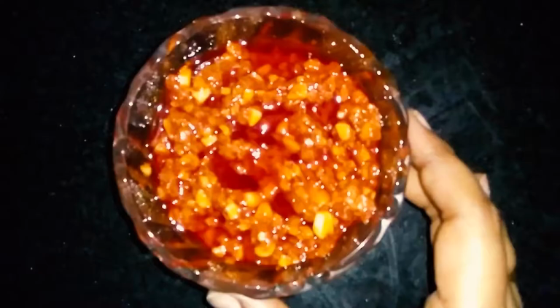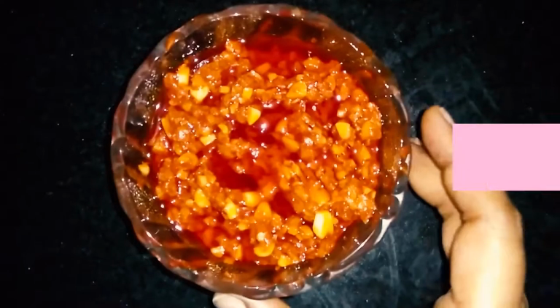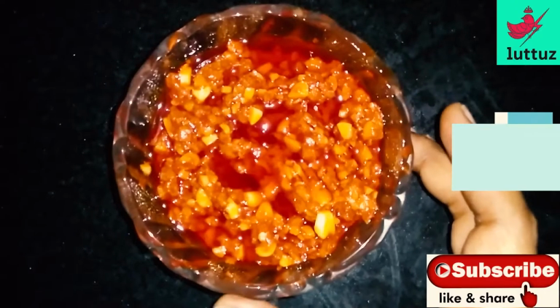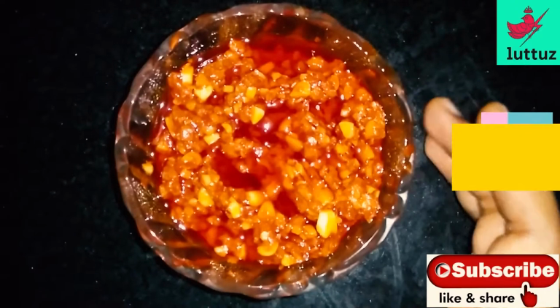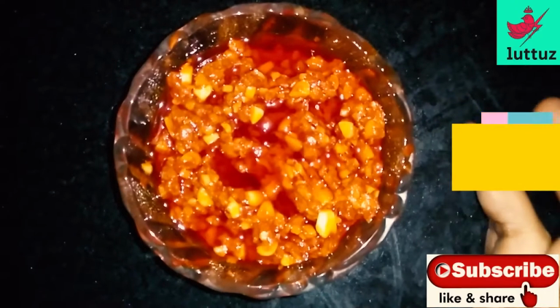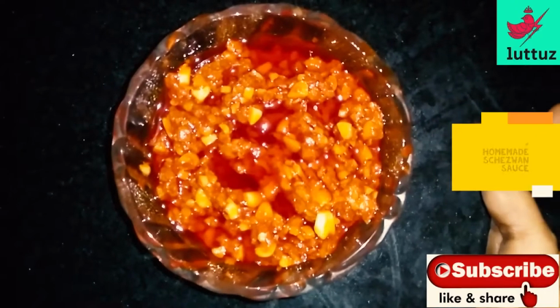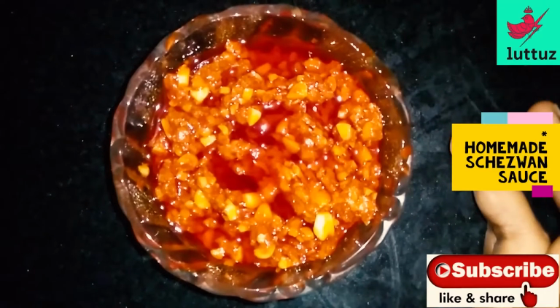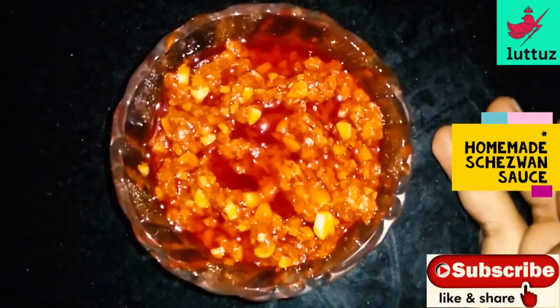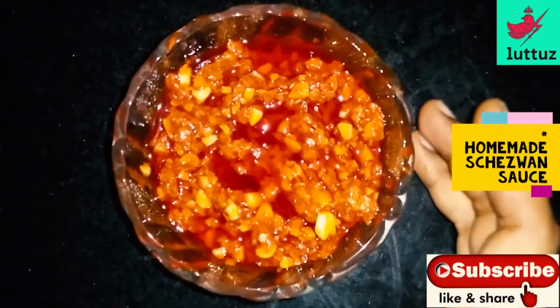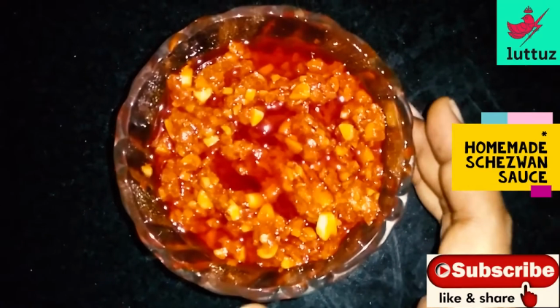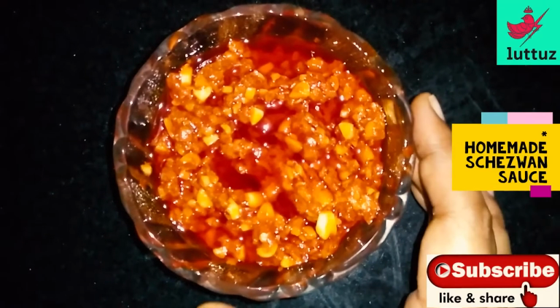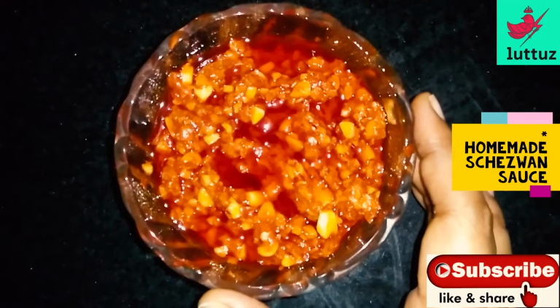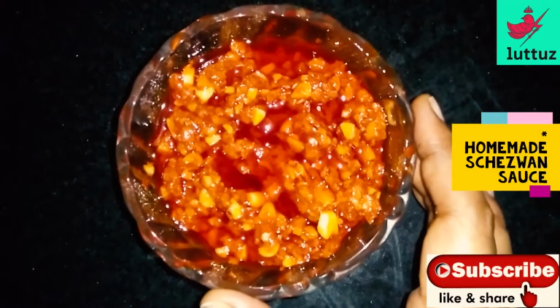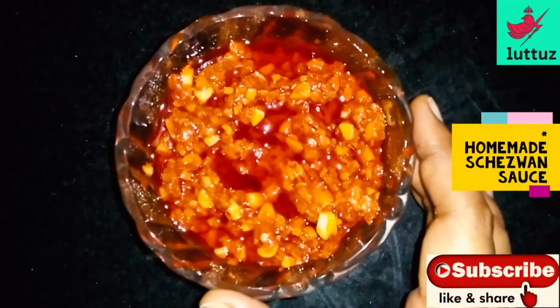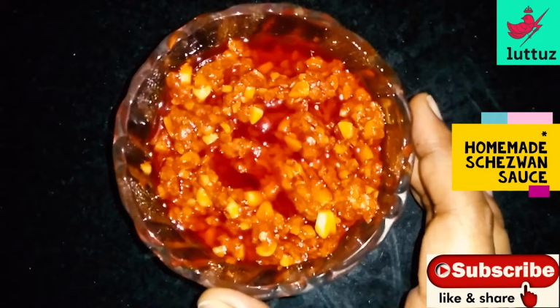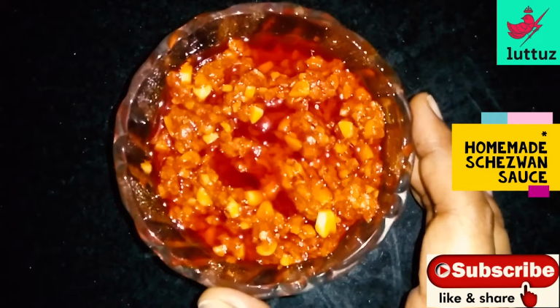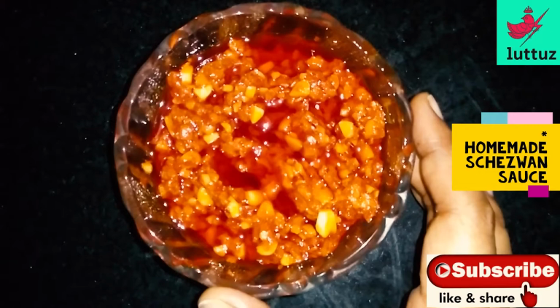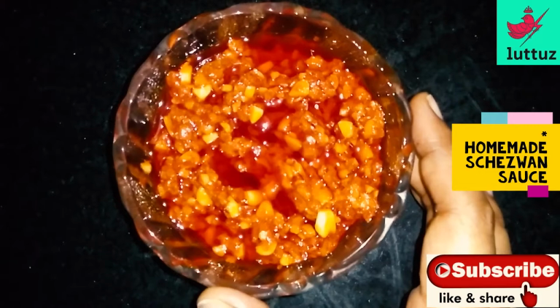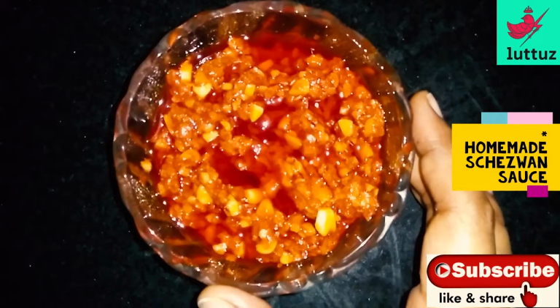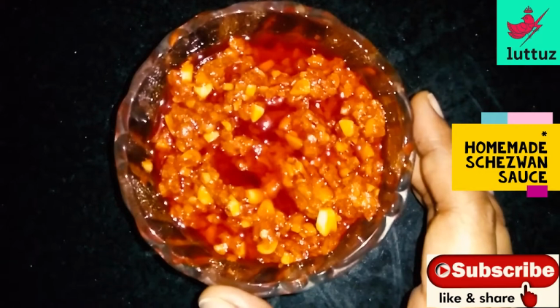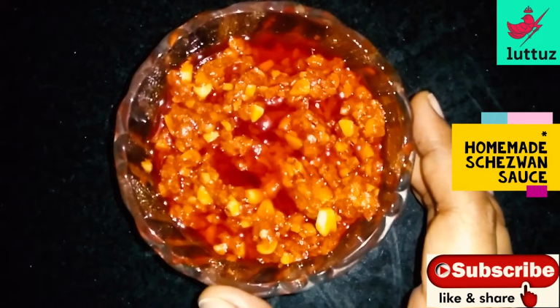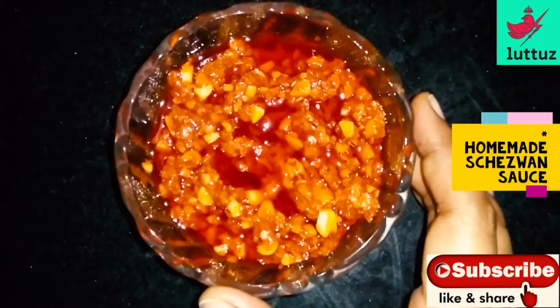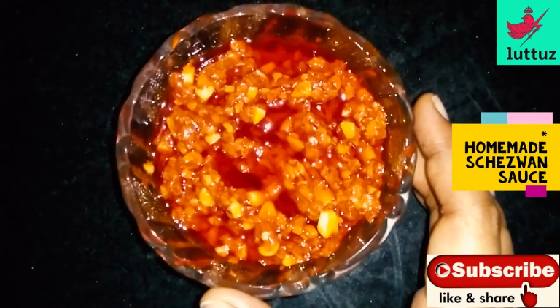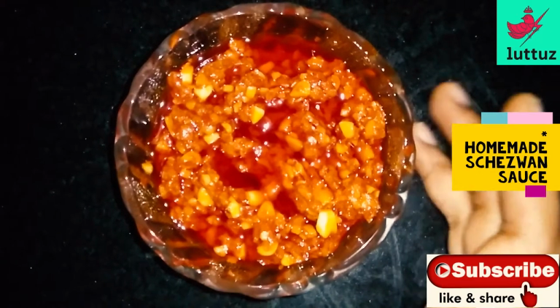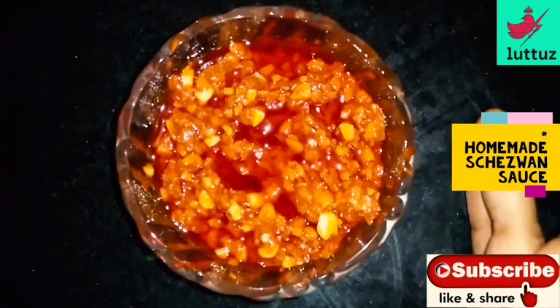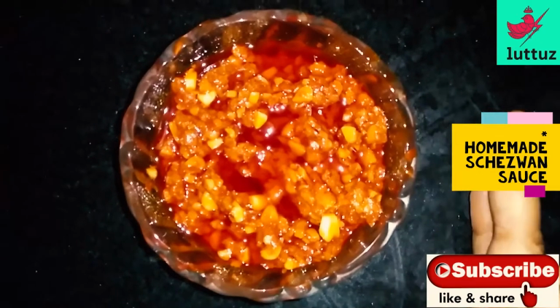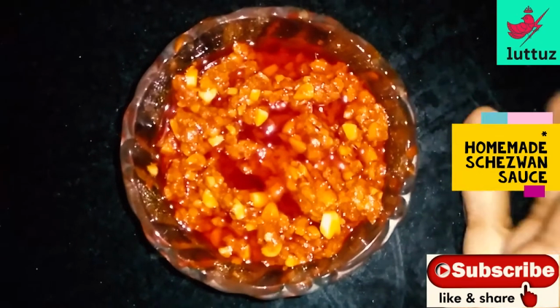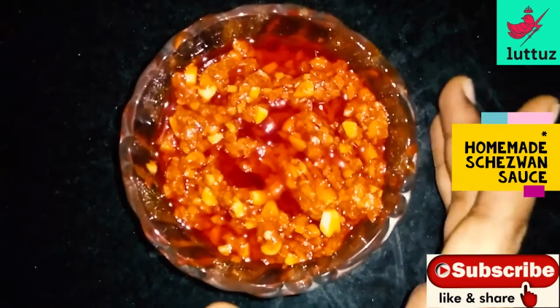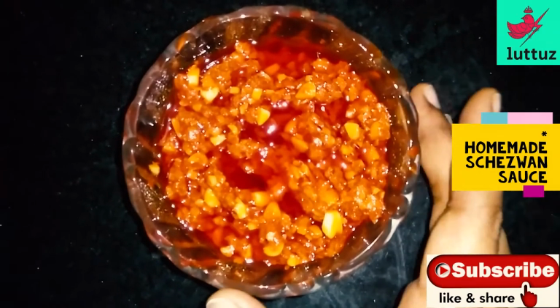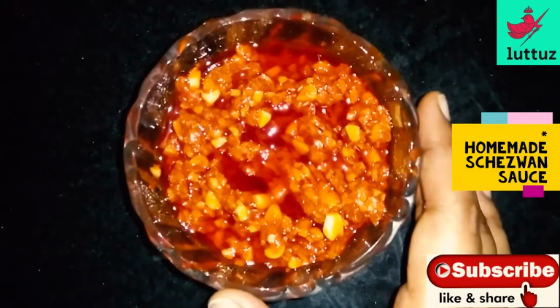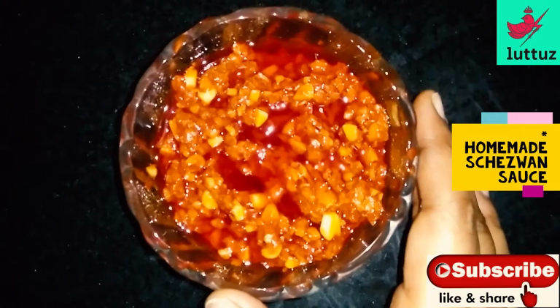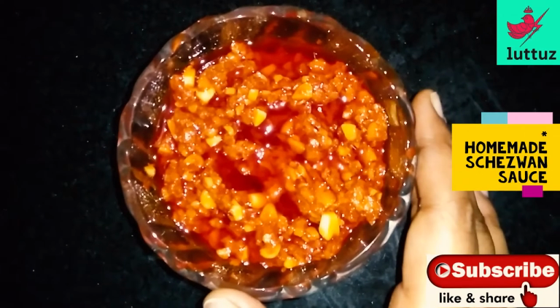Hello! Hi! Welcome to Lutto's Channel. I am going to do this — this is Szechuan Sauce.